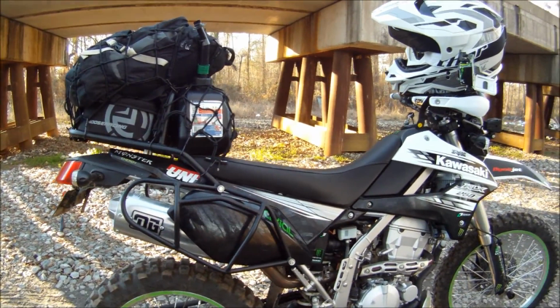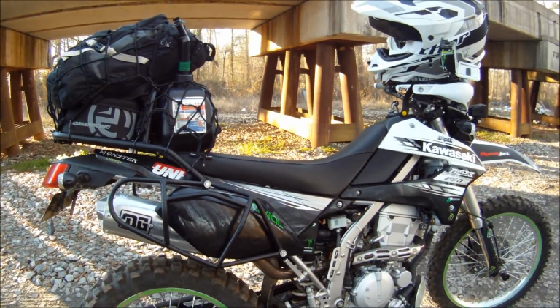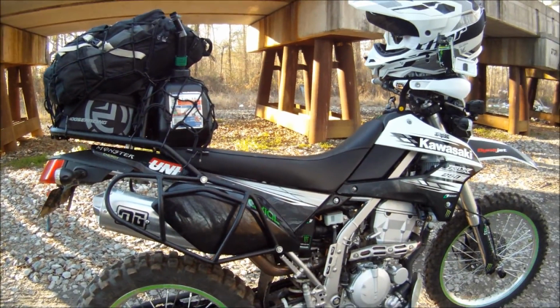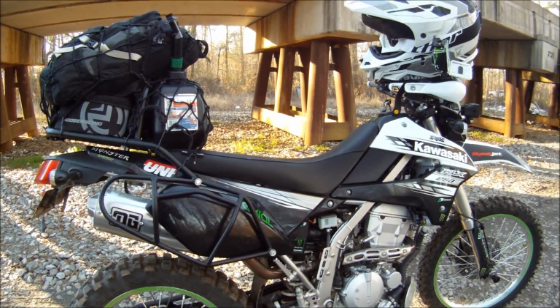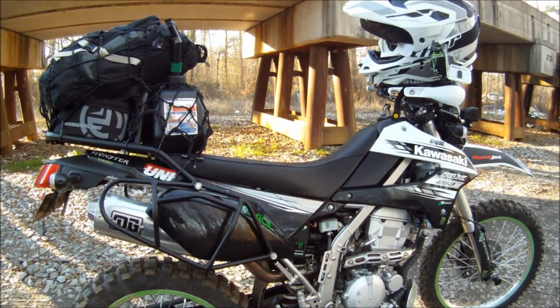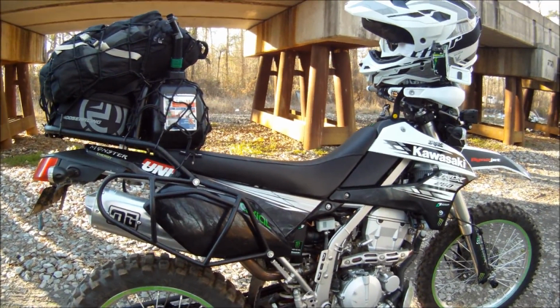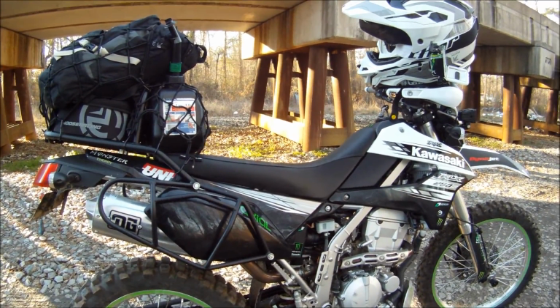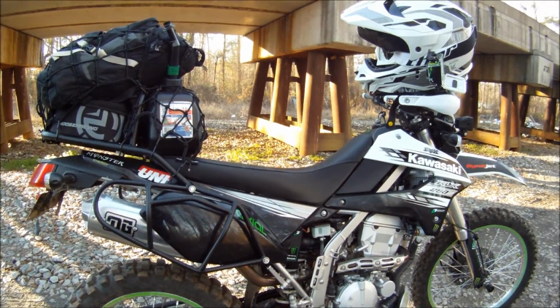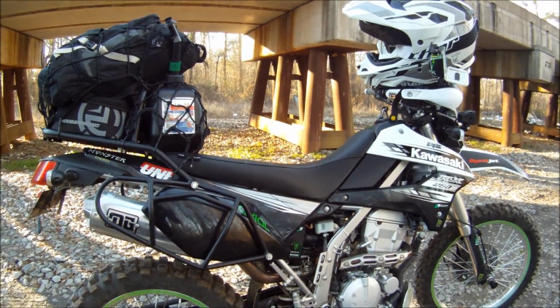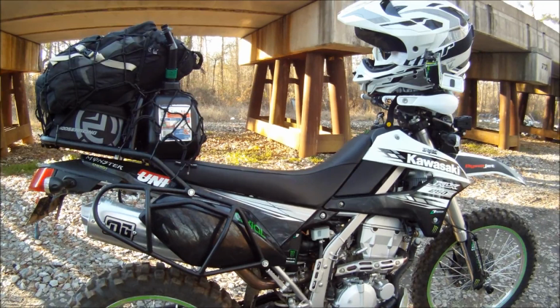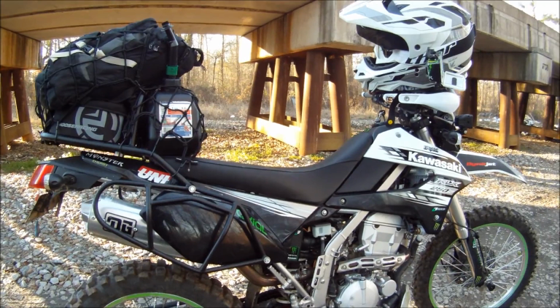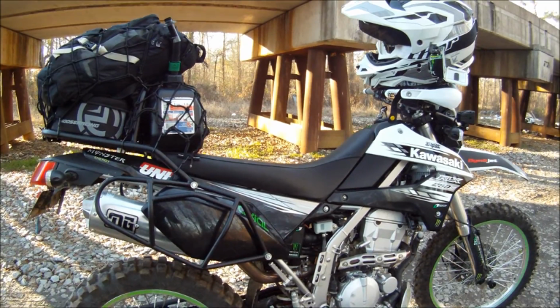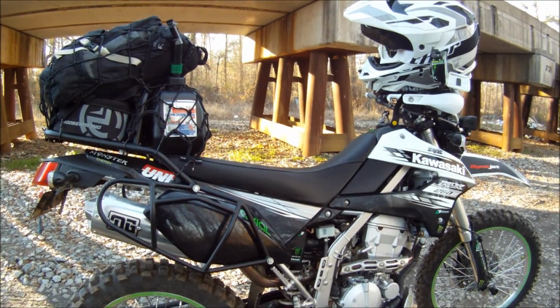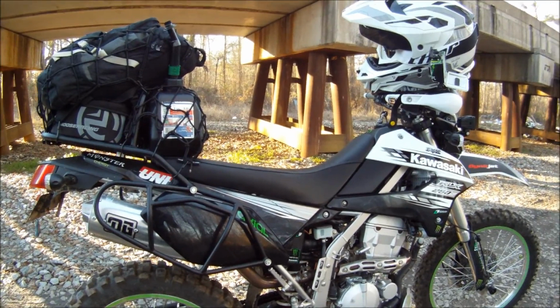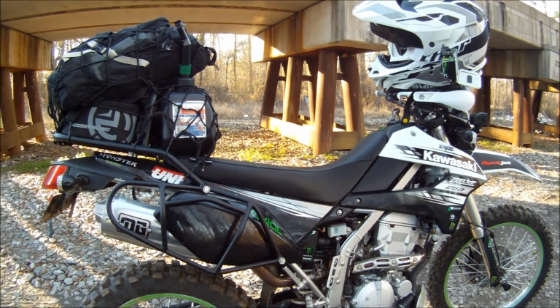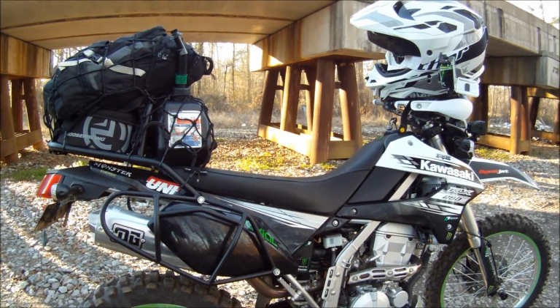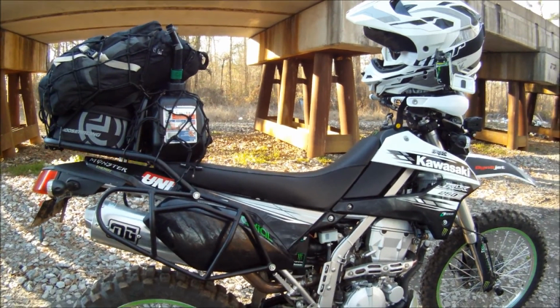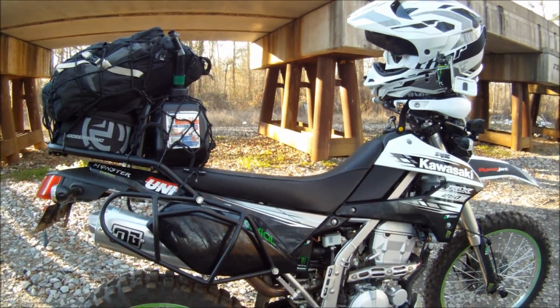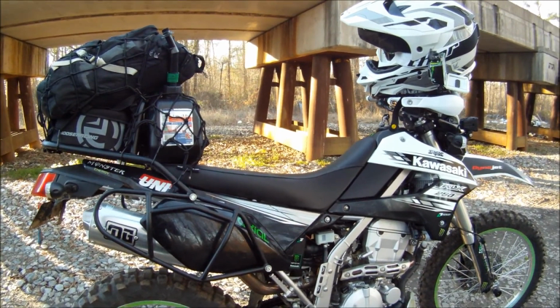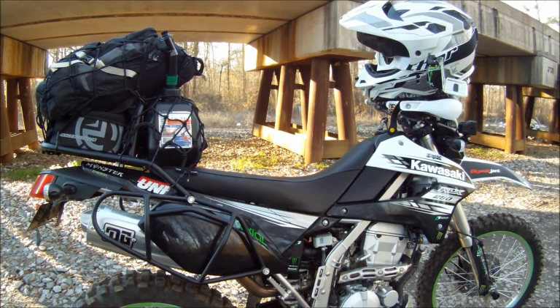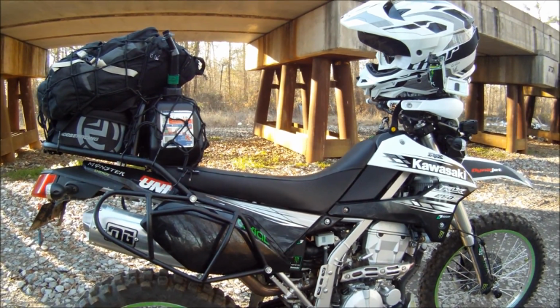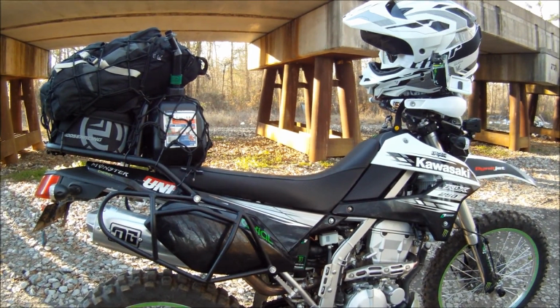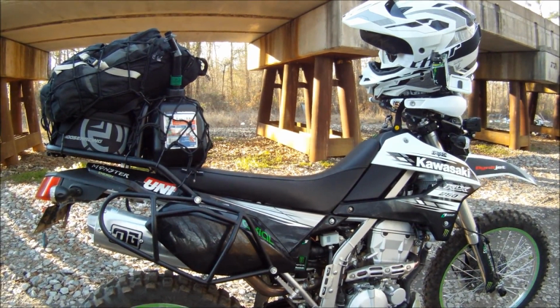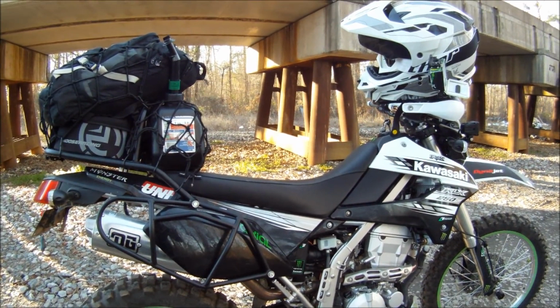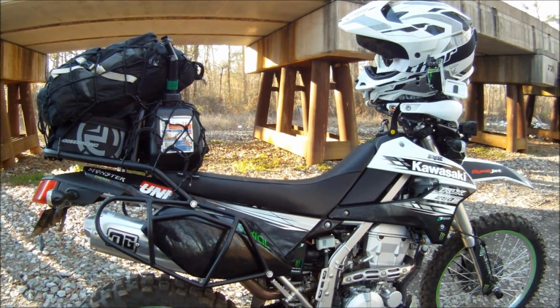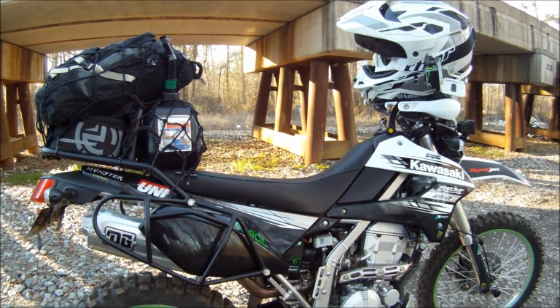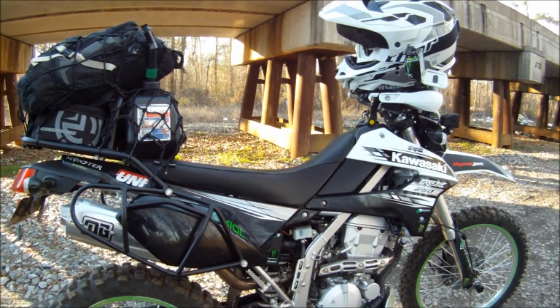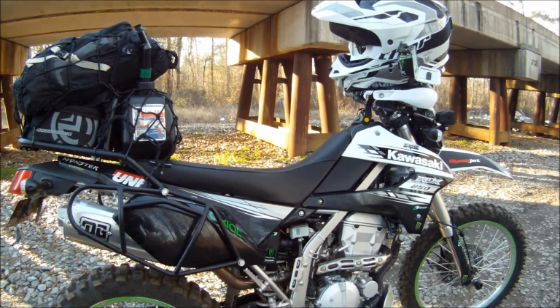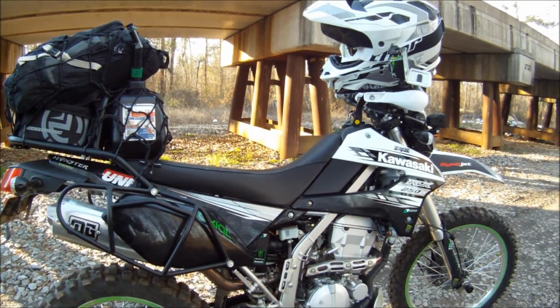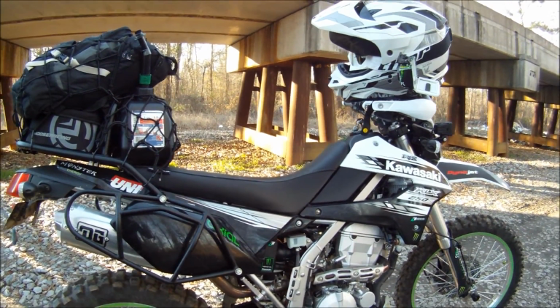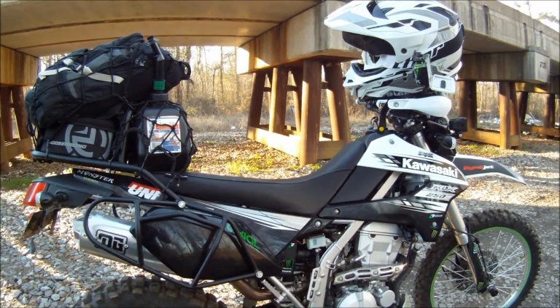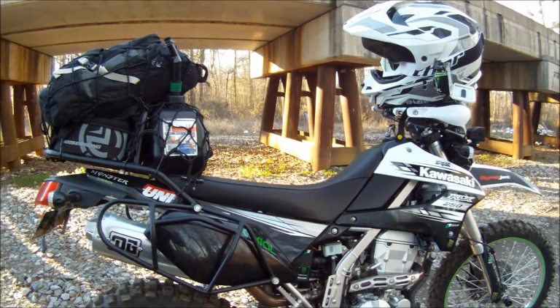Got the DG exhaust — I like it, sounds good. I've re-jetted the bike with a stage 2 jet kit and got the Uni two-stage air filter on it.